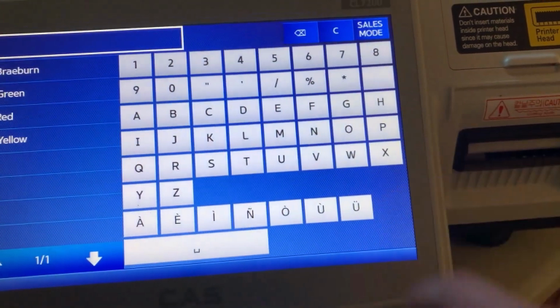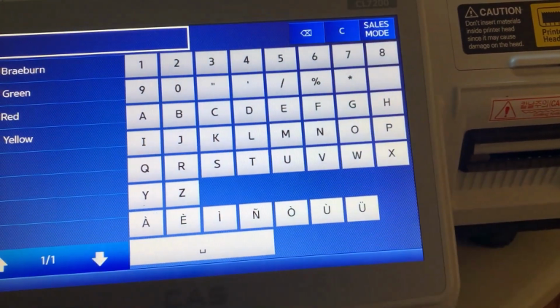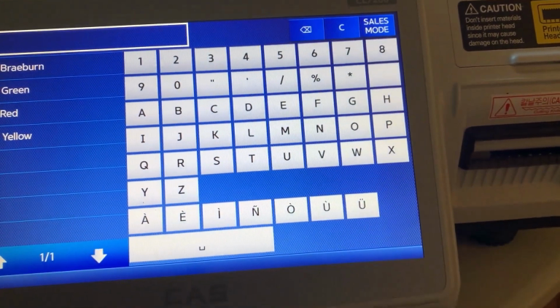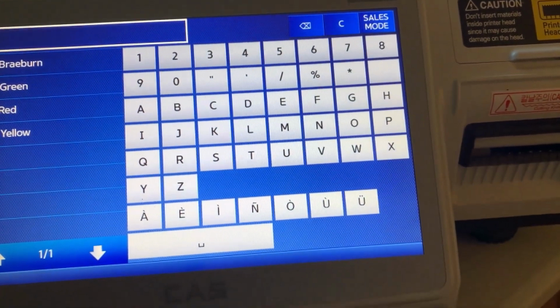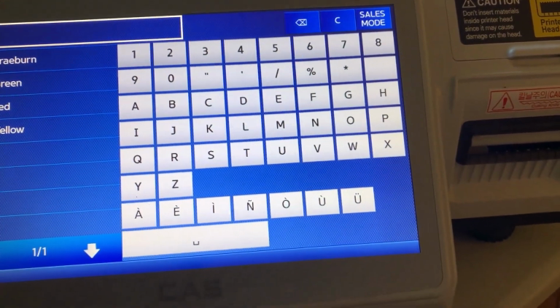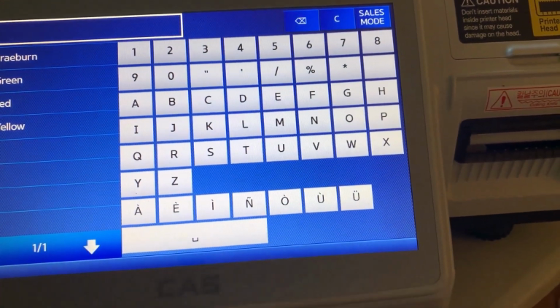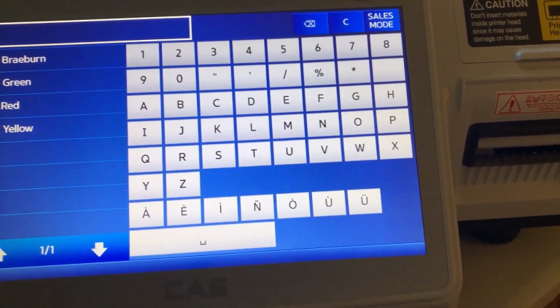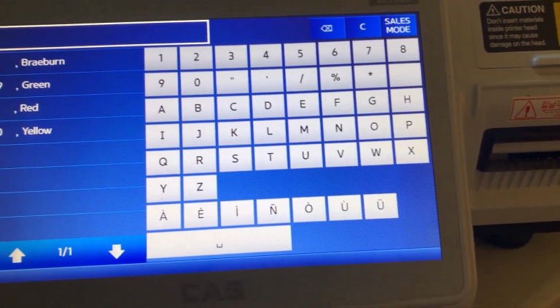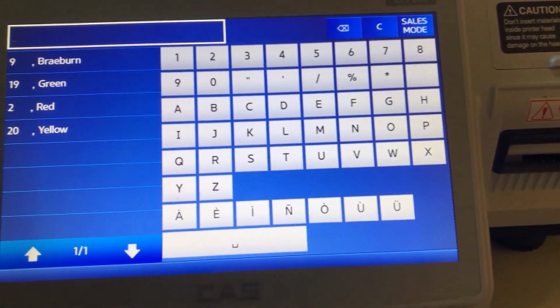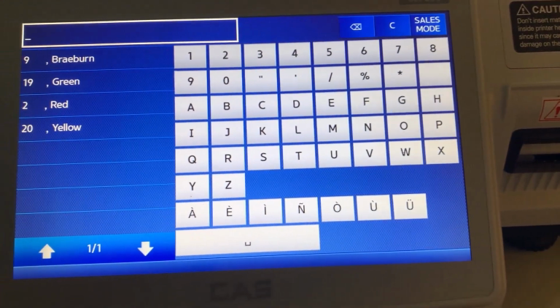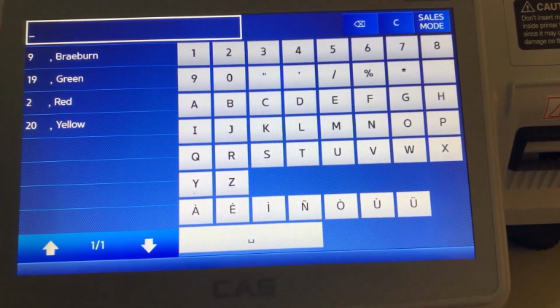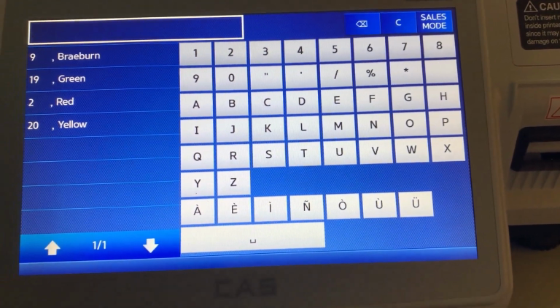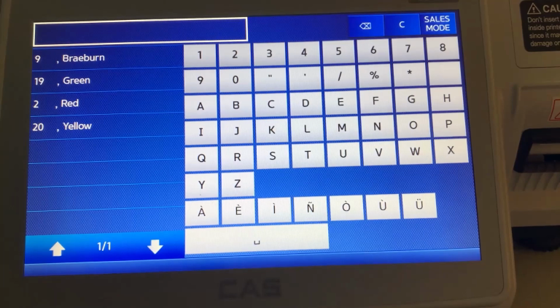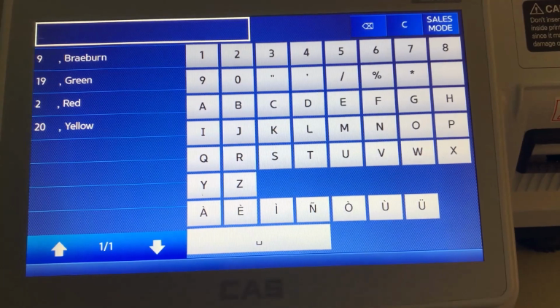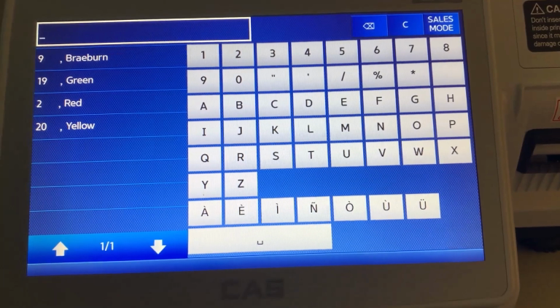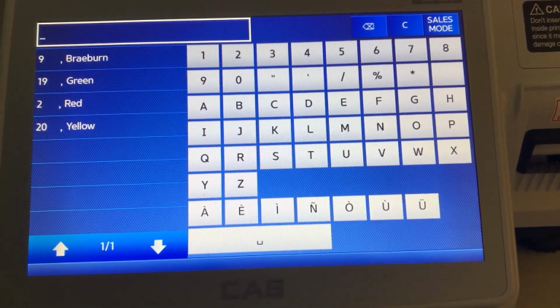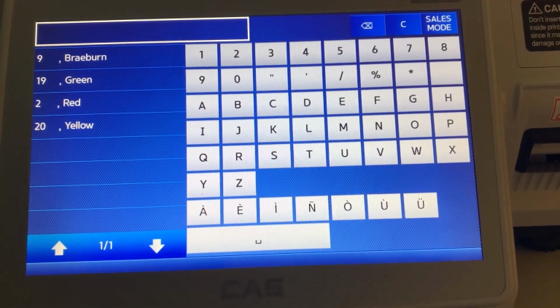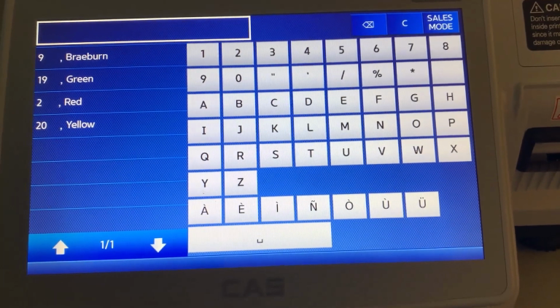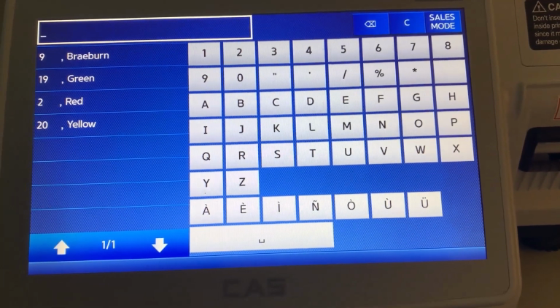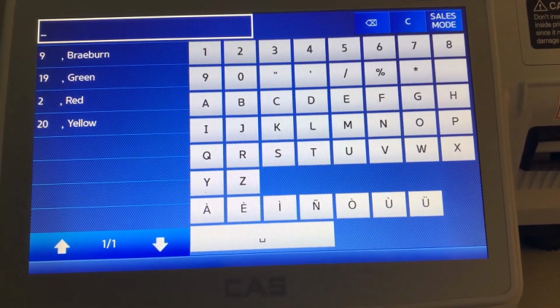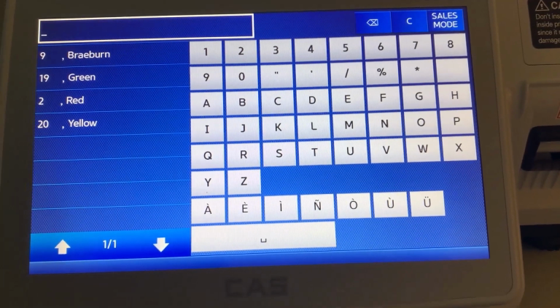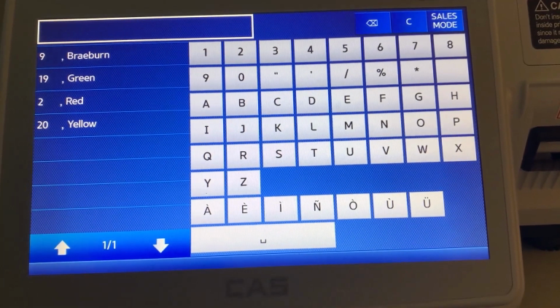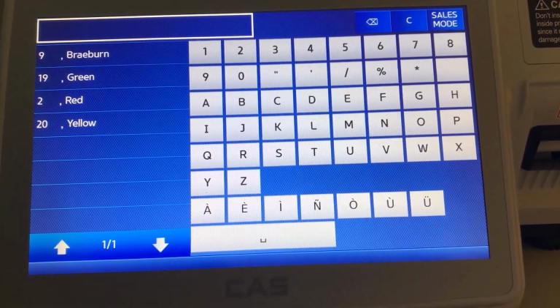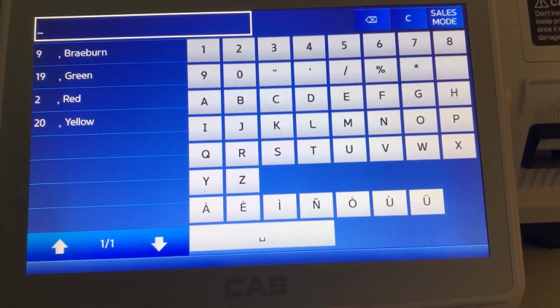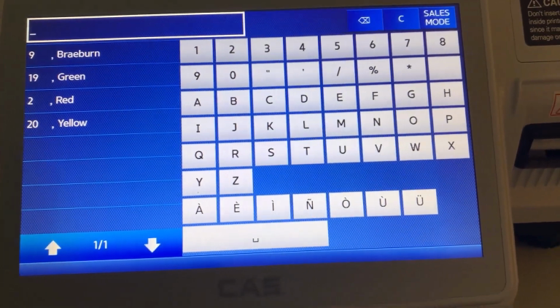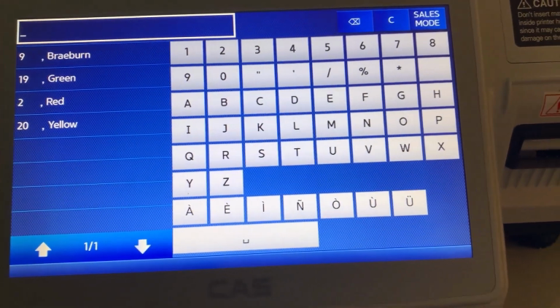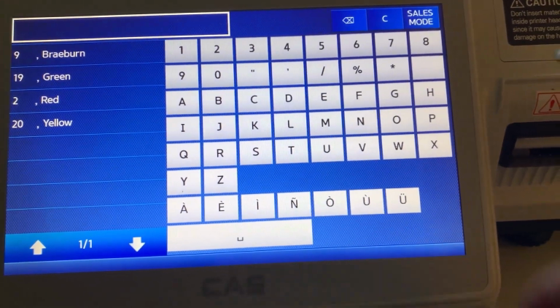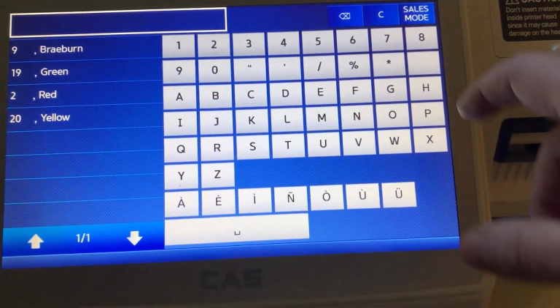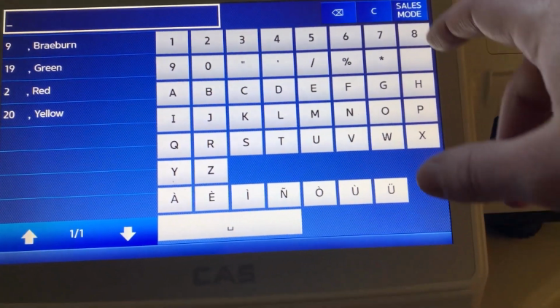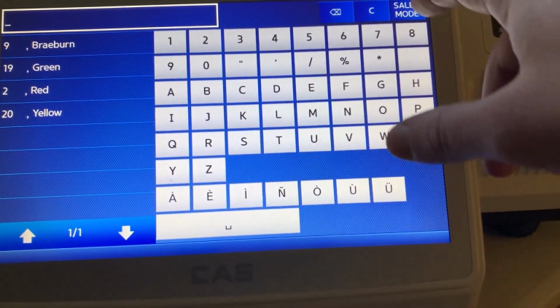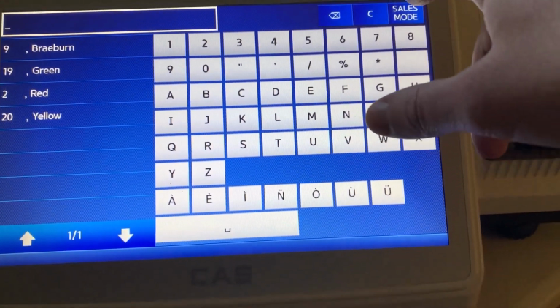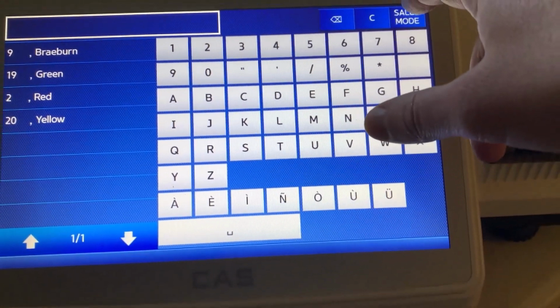Using search name 2 and SKU number will only show PLUs that have those particular fields populated.